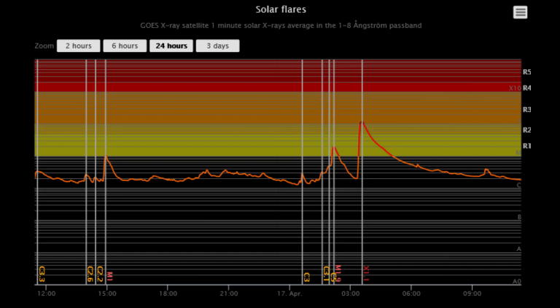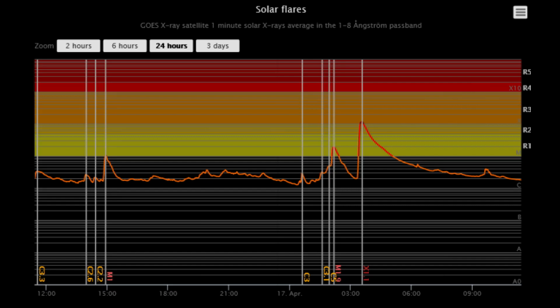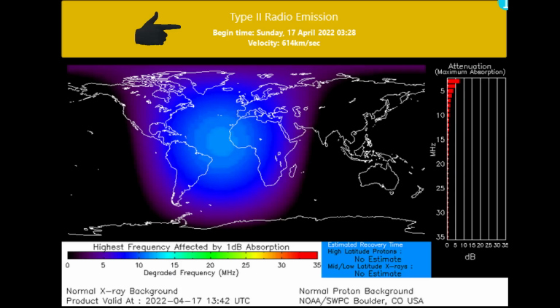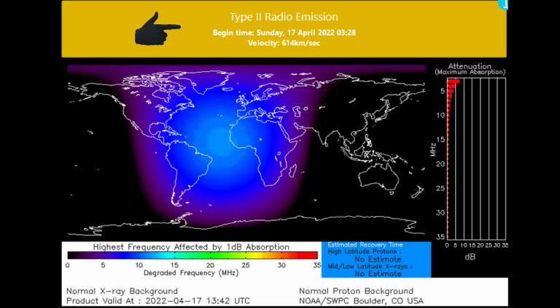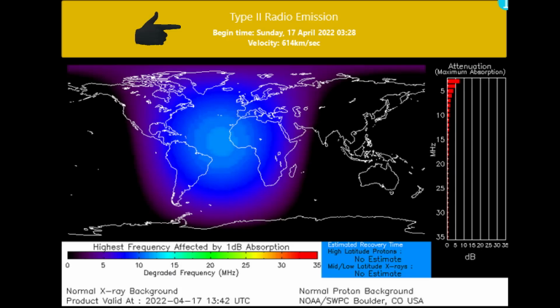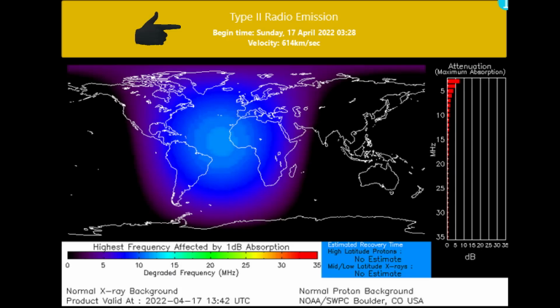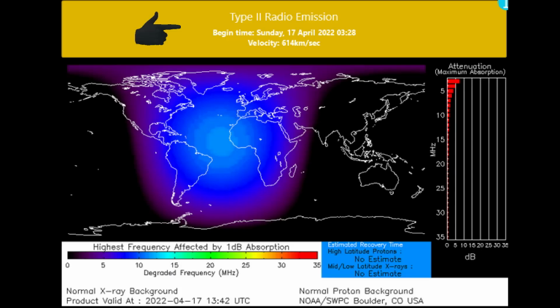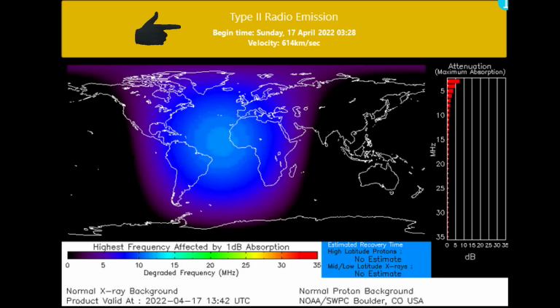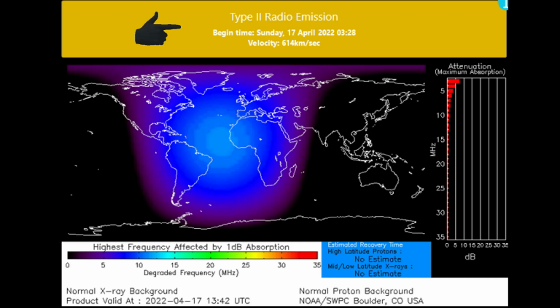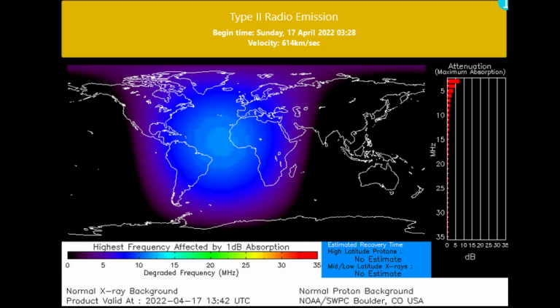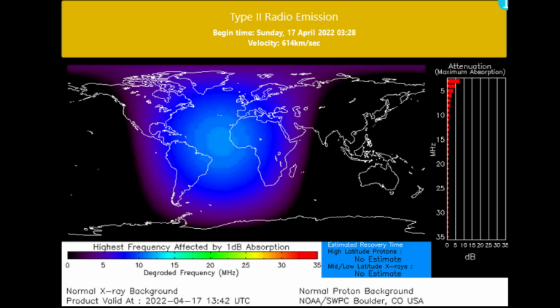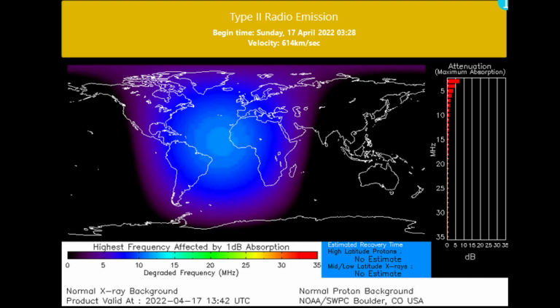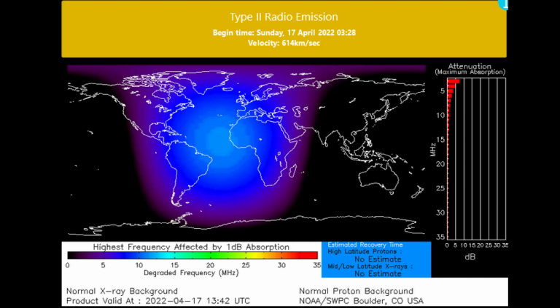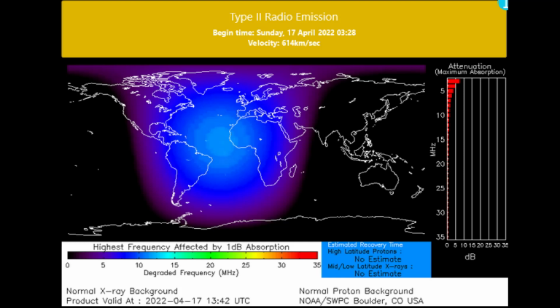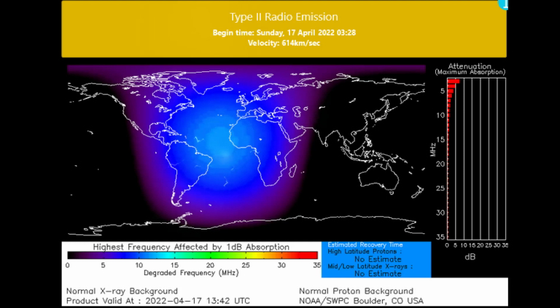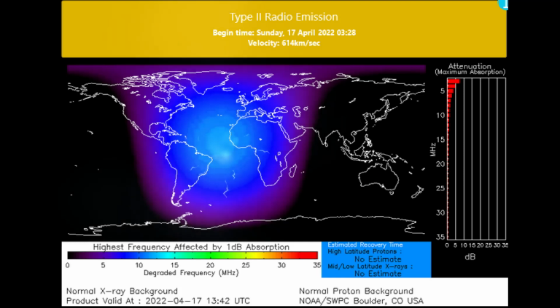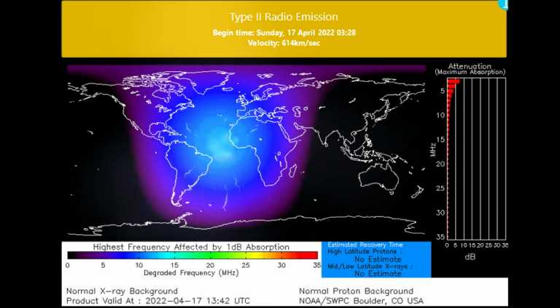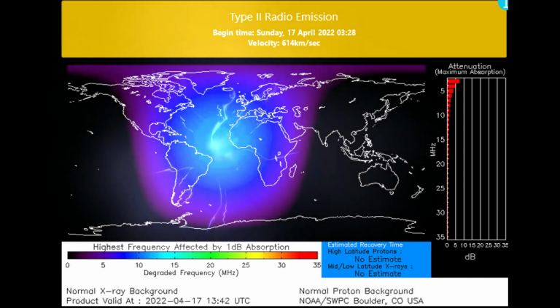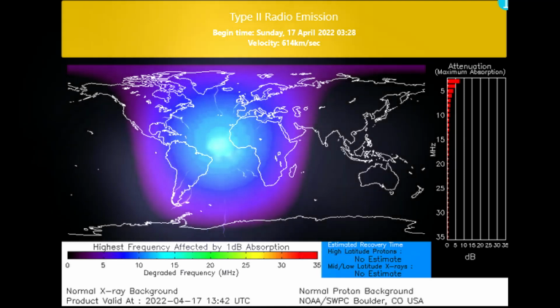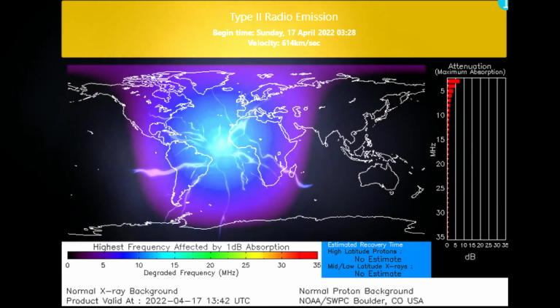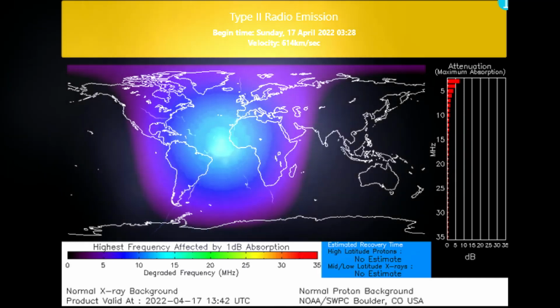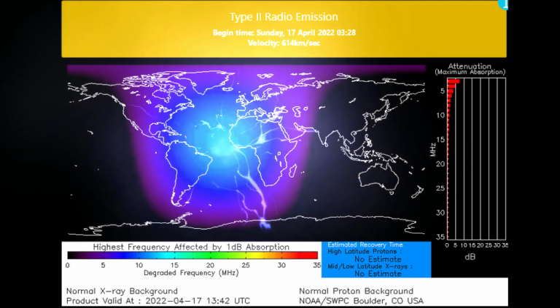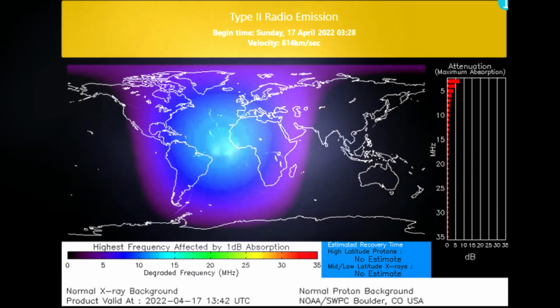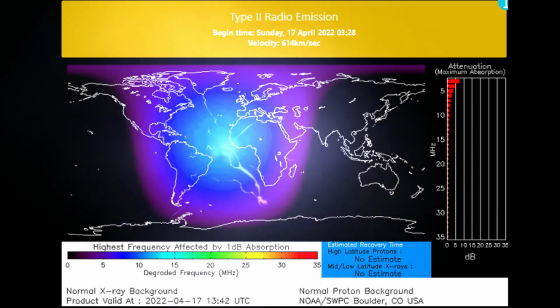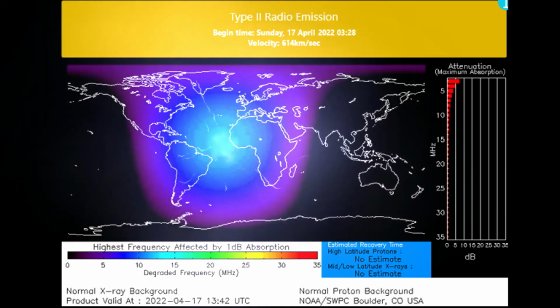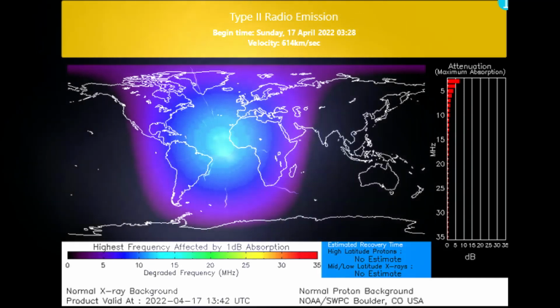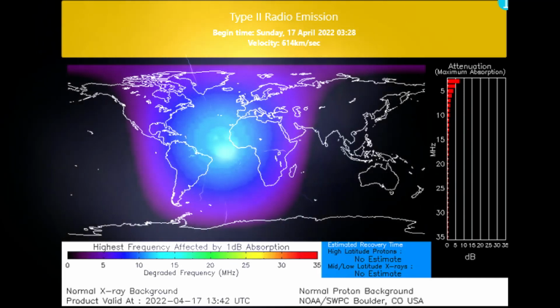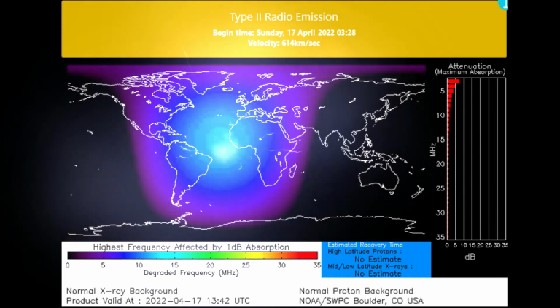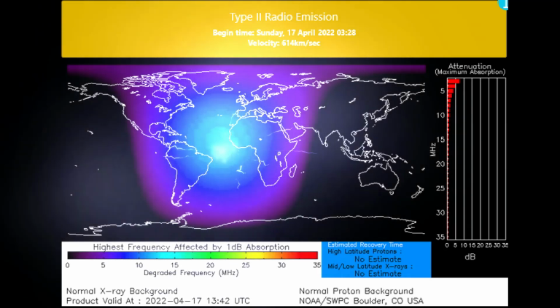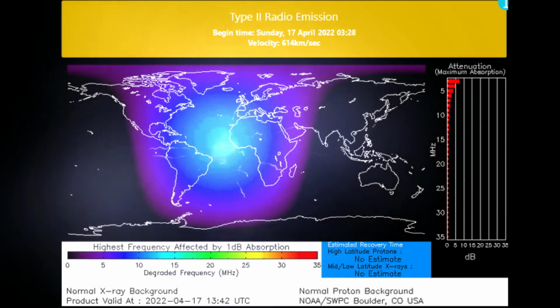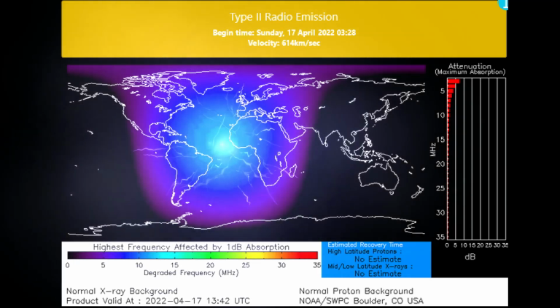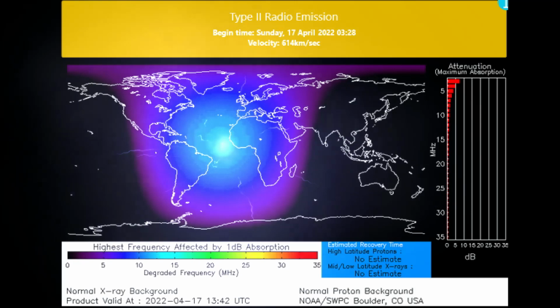HF radio — wide area blackout of HF radio communication, with loss of radio contact for about an hour on the sunlit side of Earth.